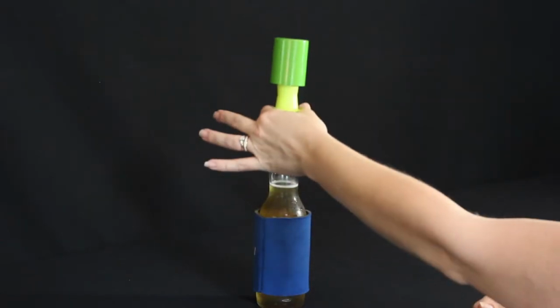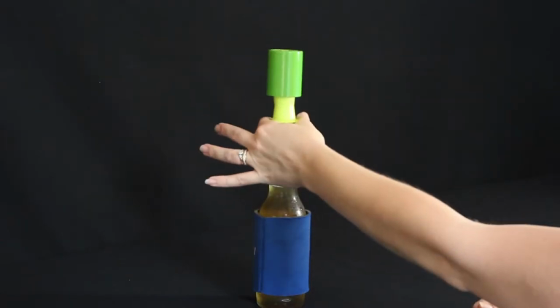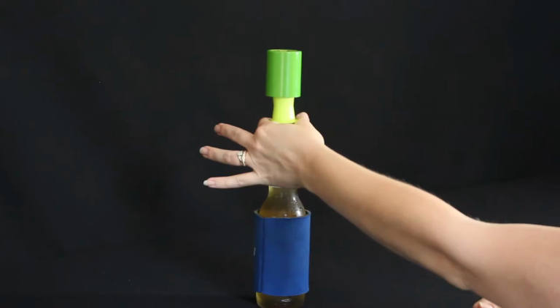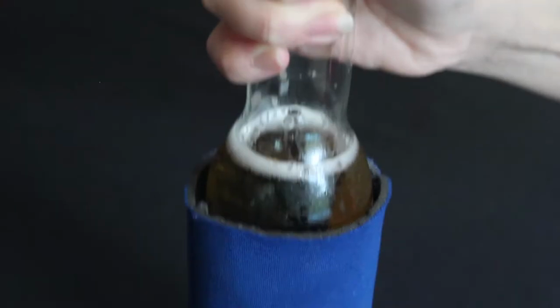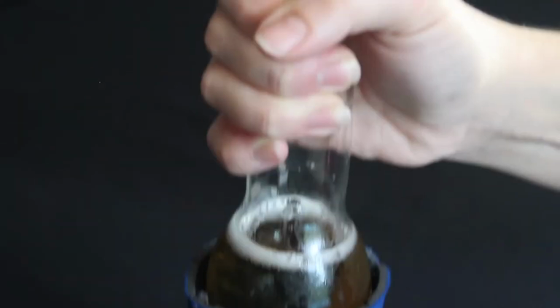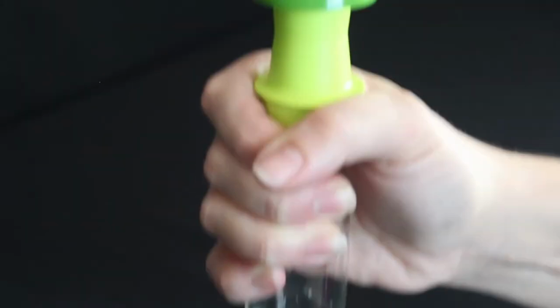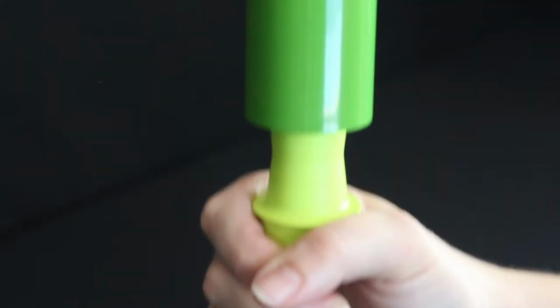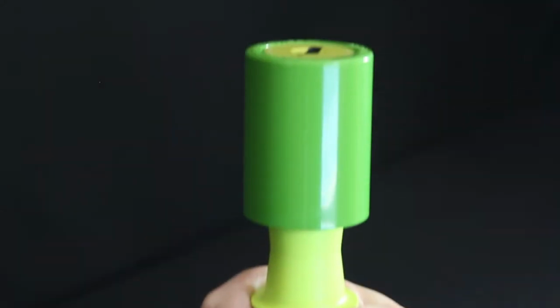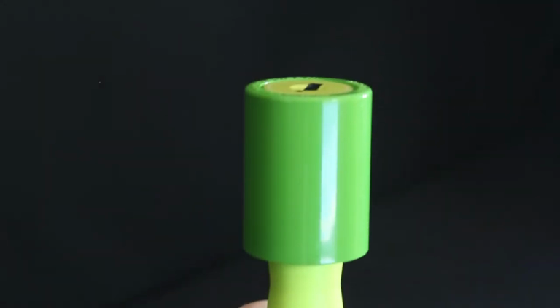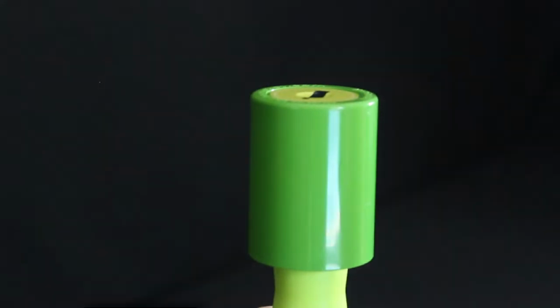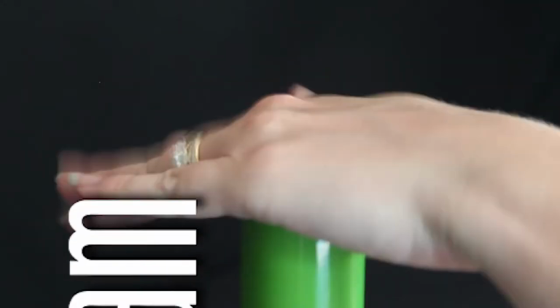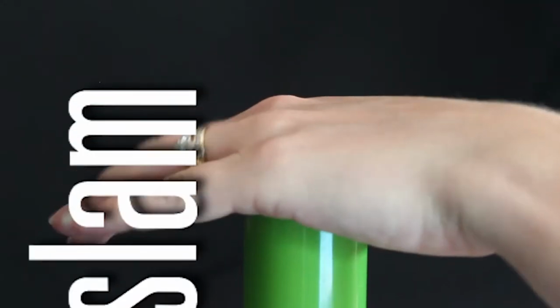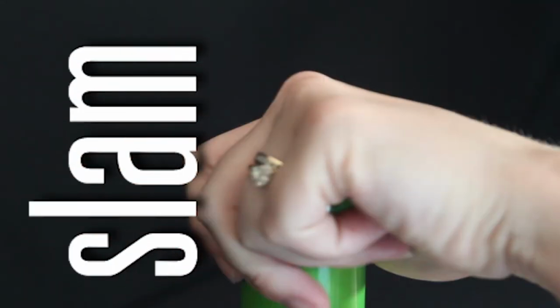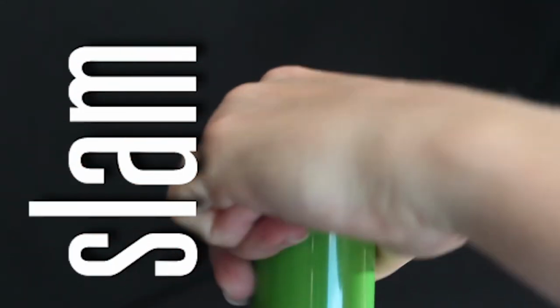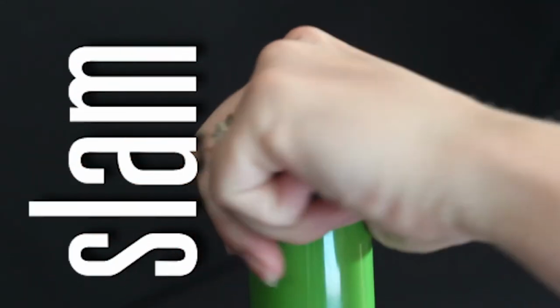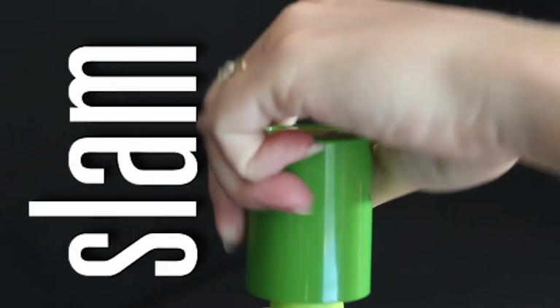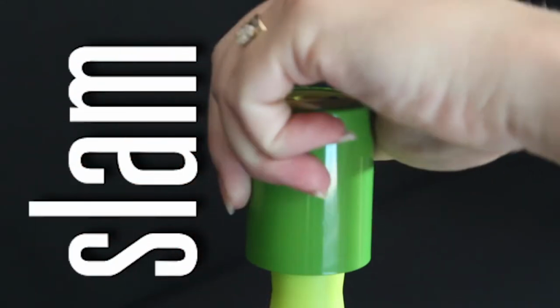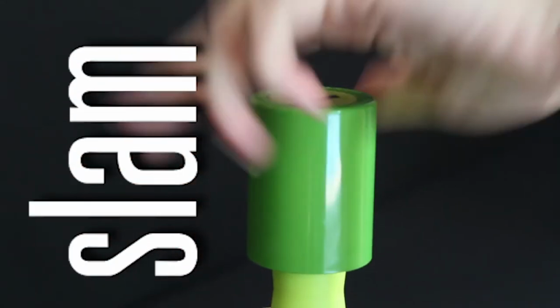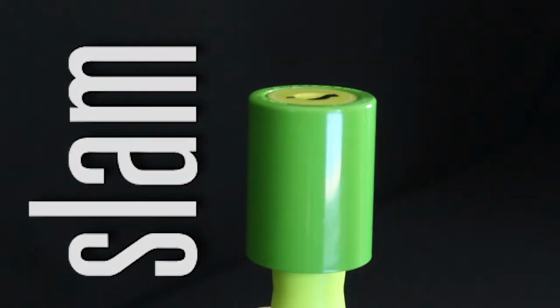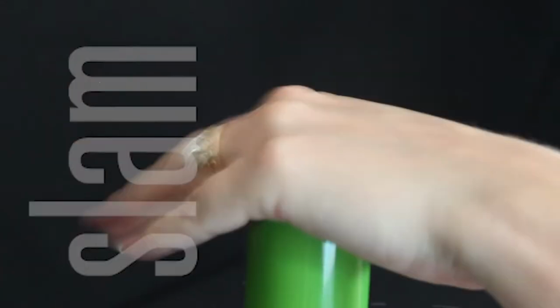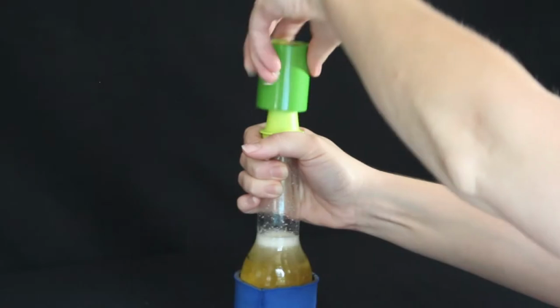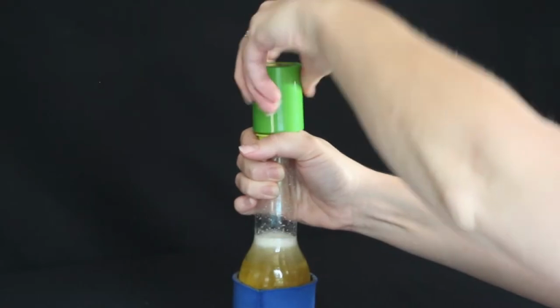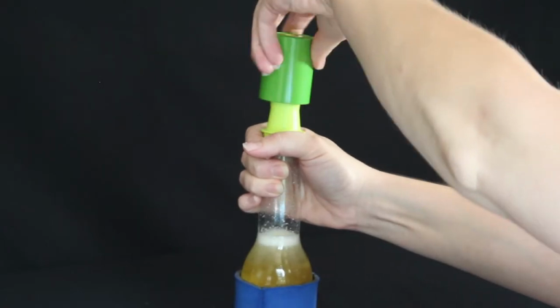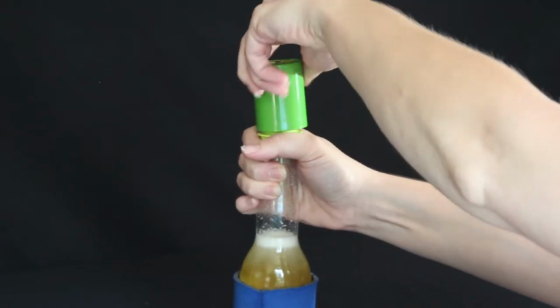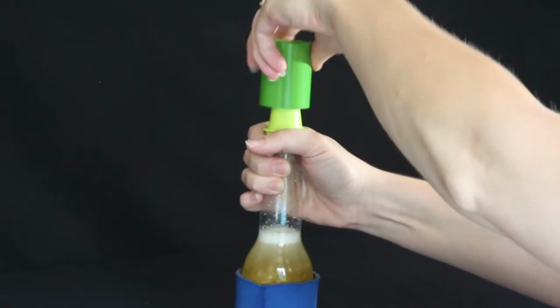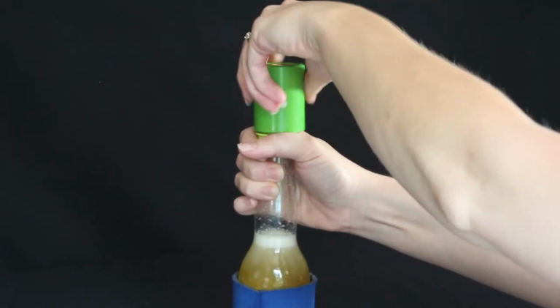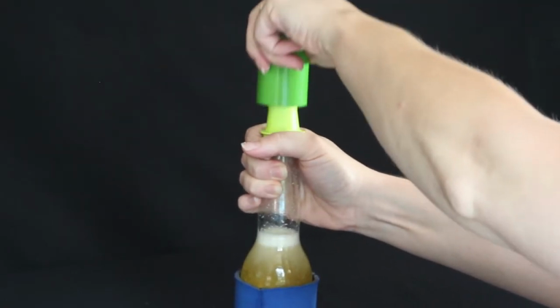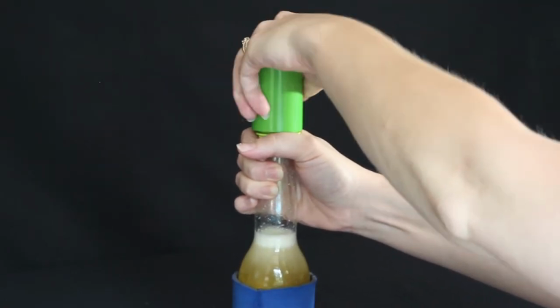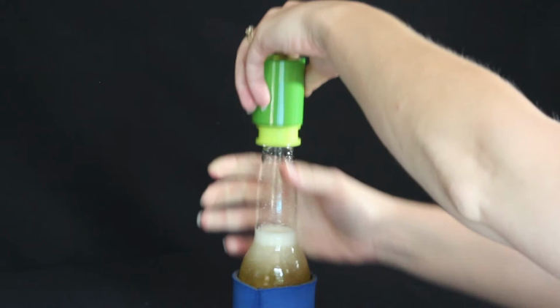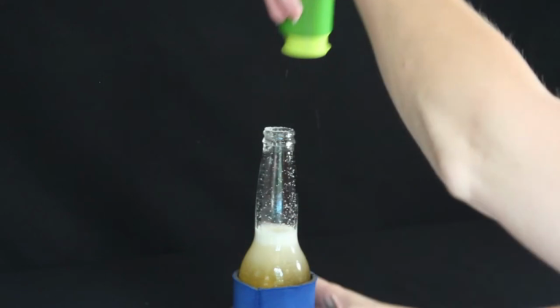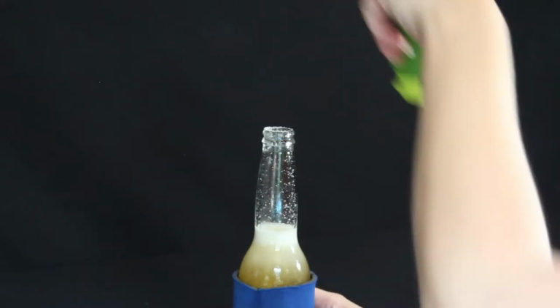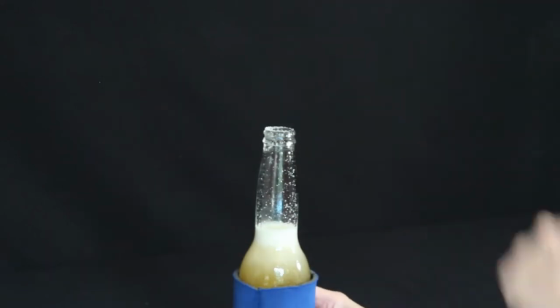Grip that bottle. Slam it. Slam down, twist up, grind it — but do it quickly.